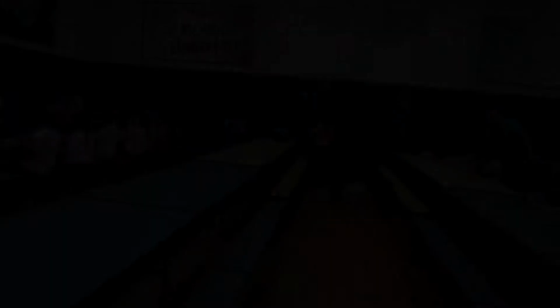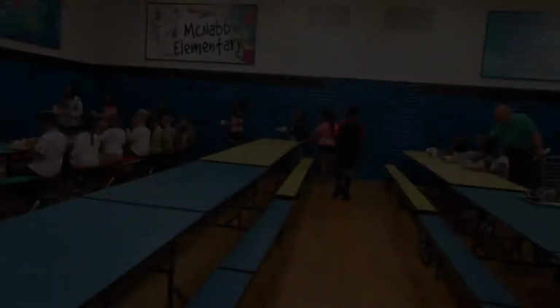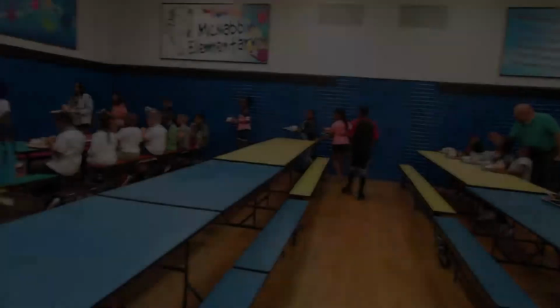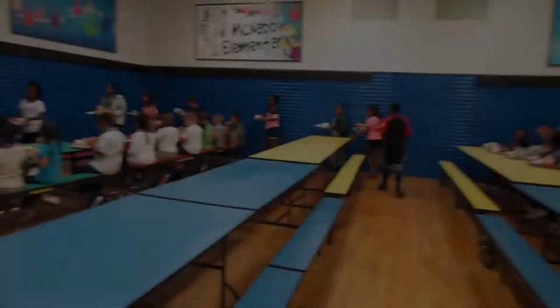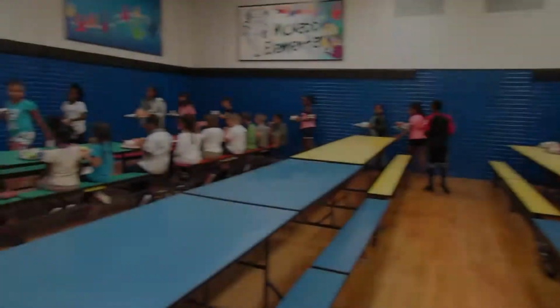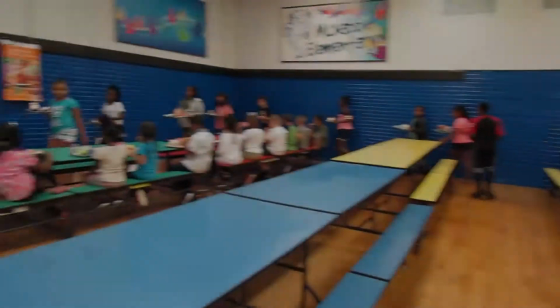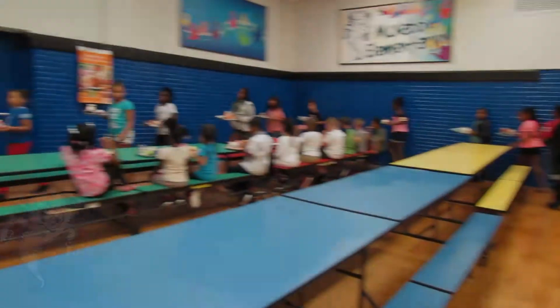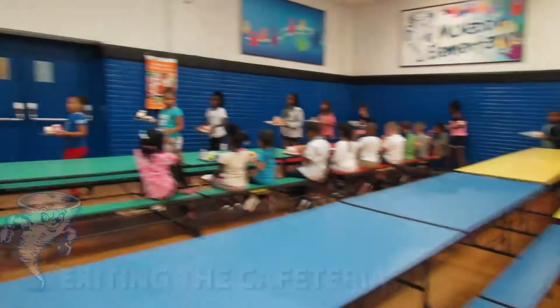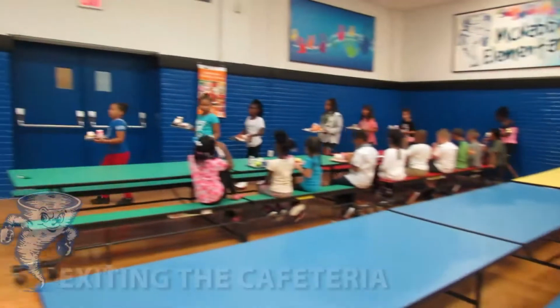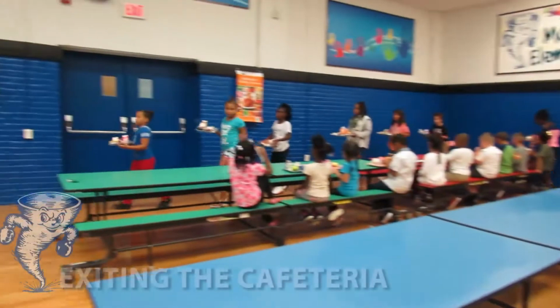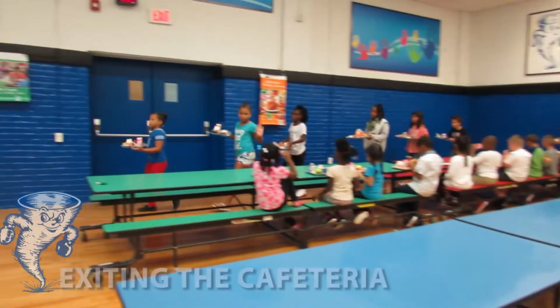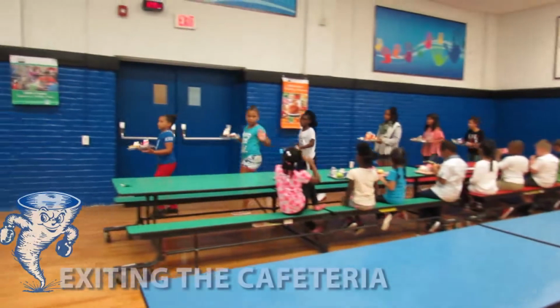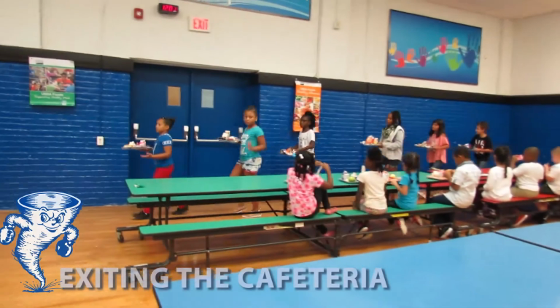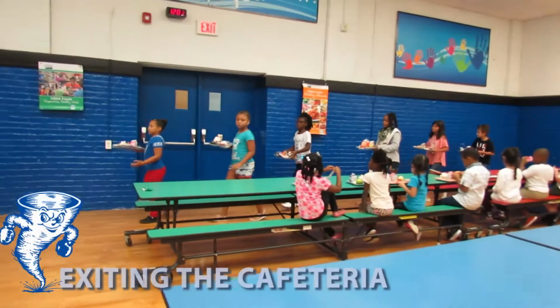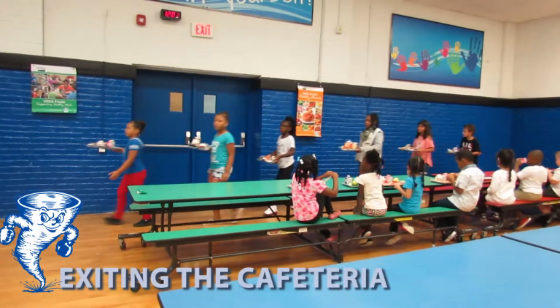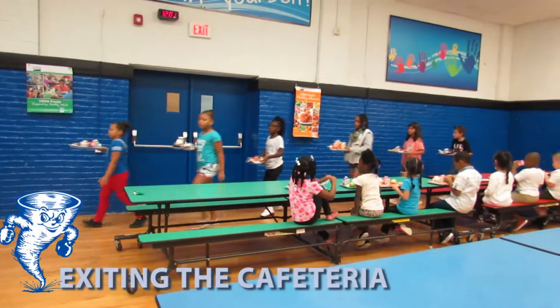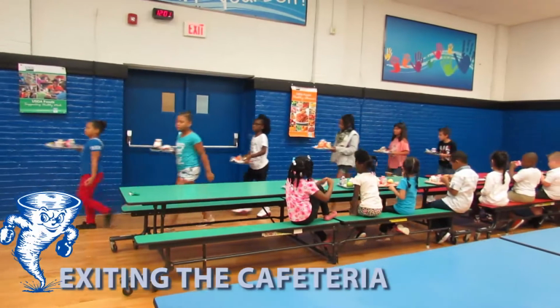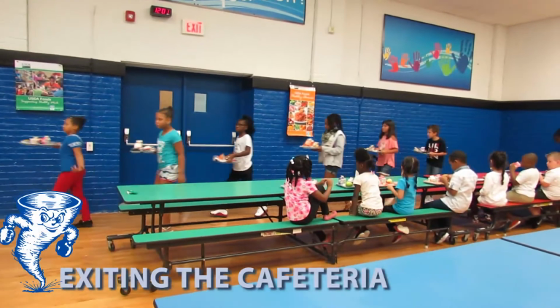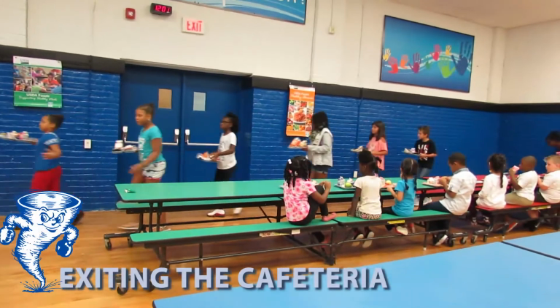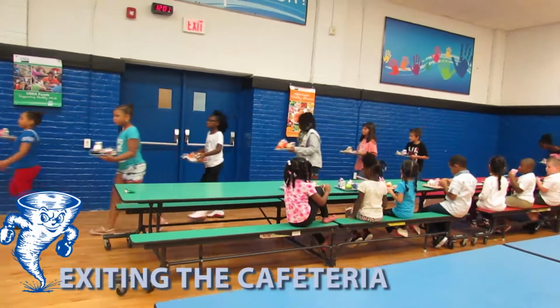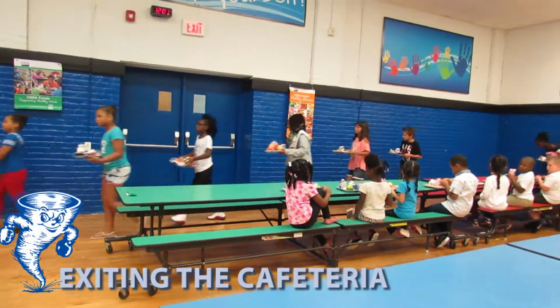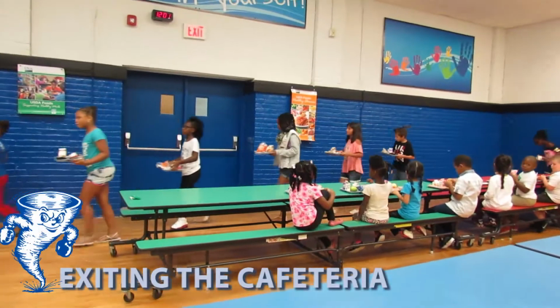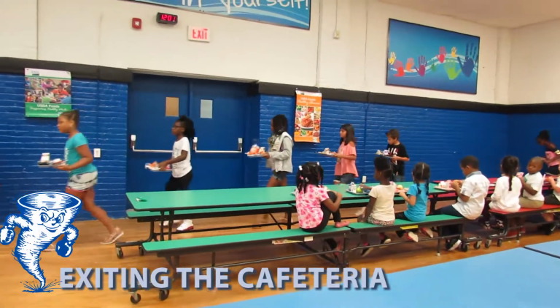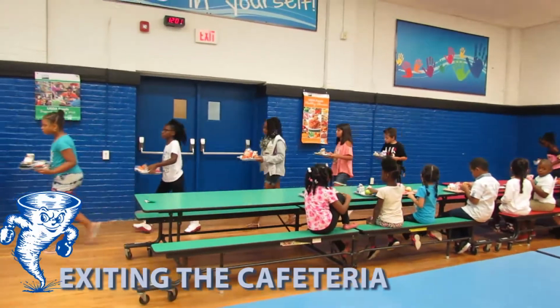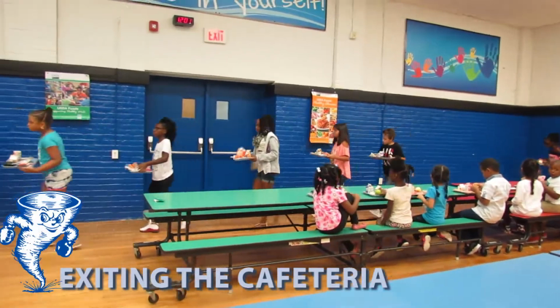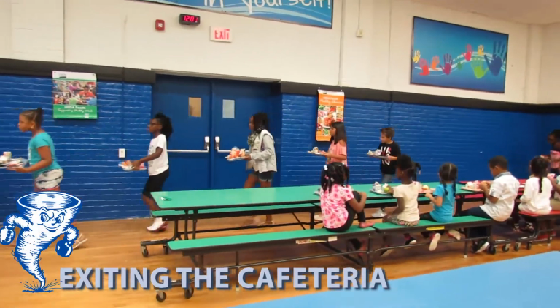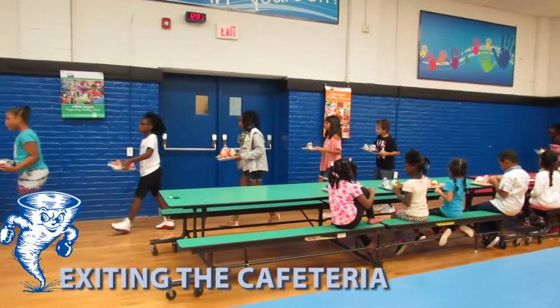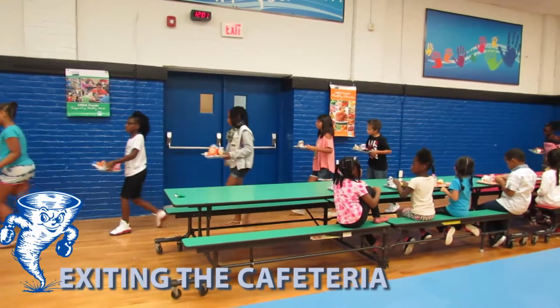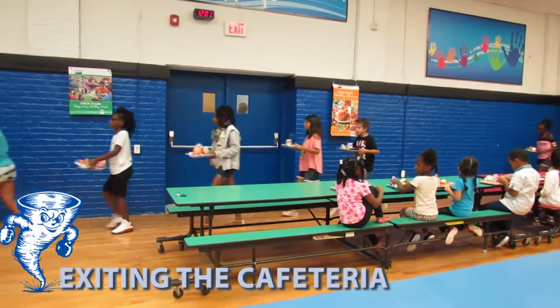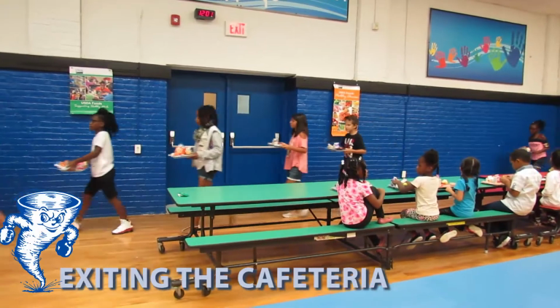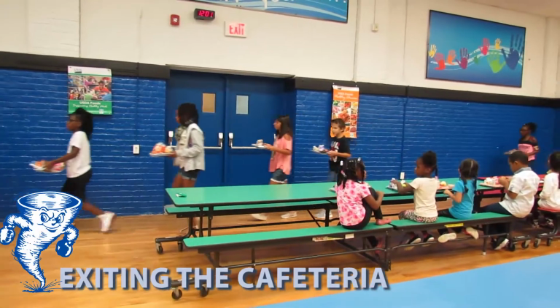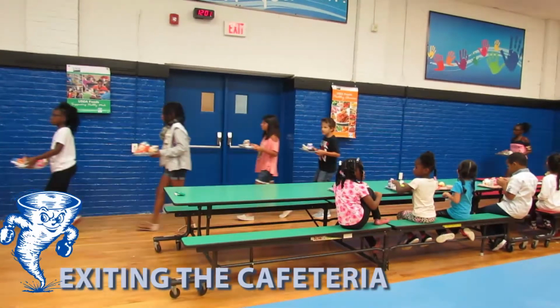Hey guys, this is Coach Mack. I'm going to talk to you today about dumping trays and lining up in the cafeteria.